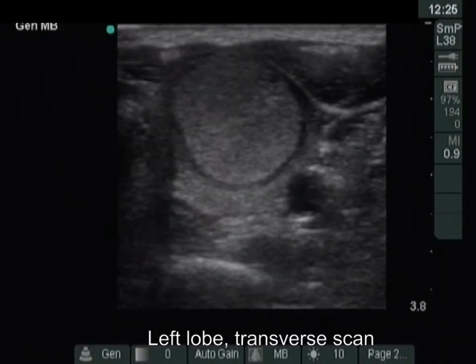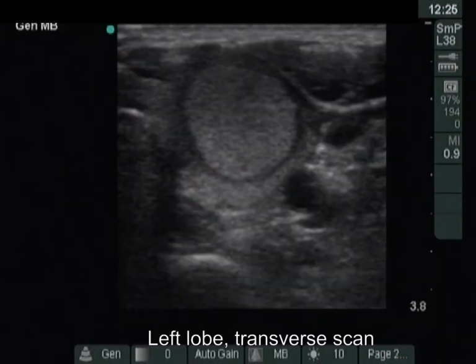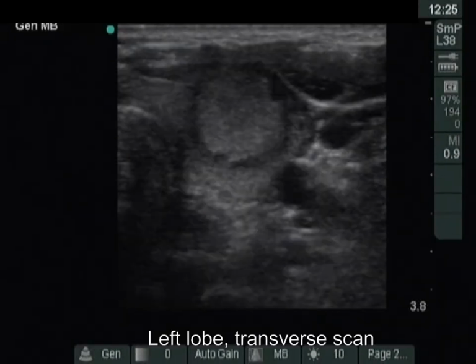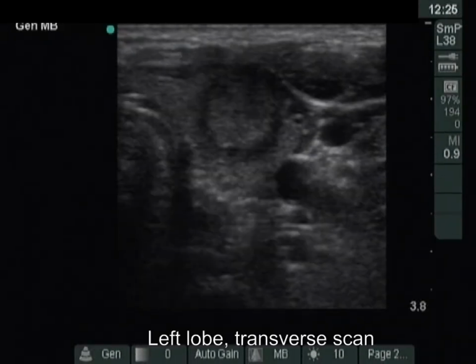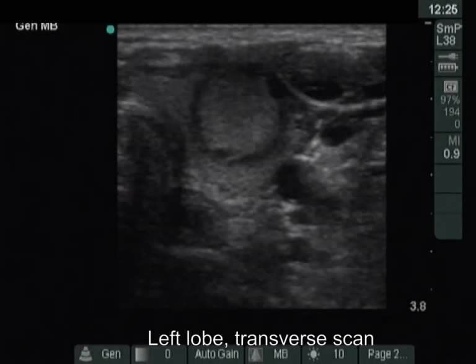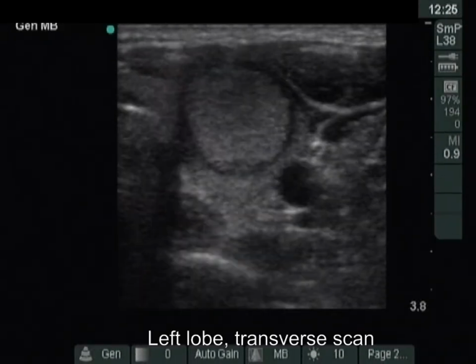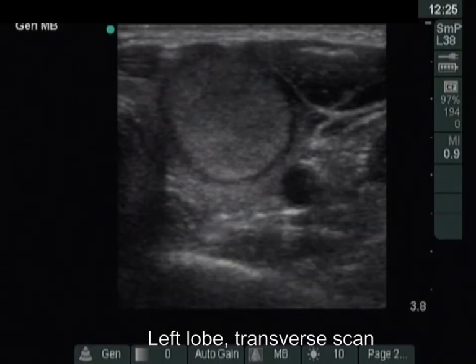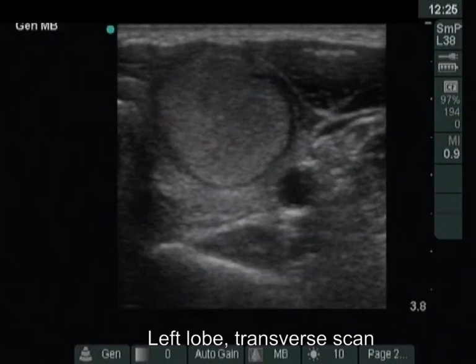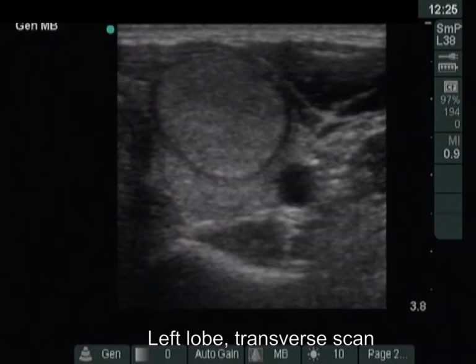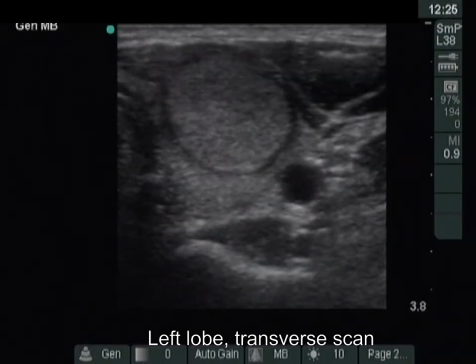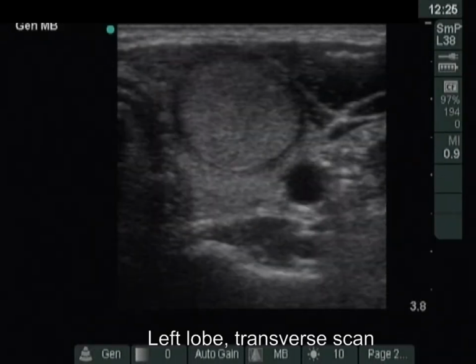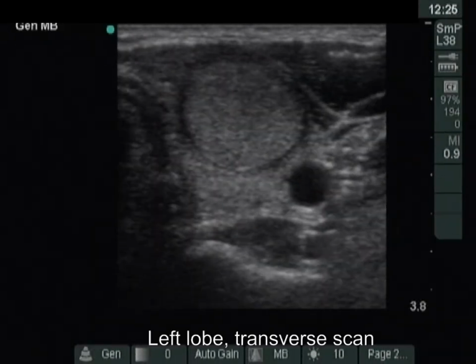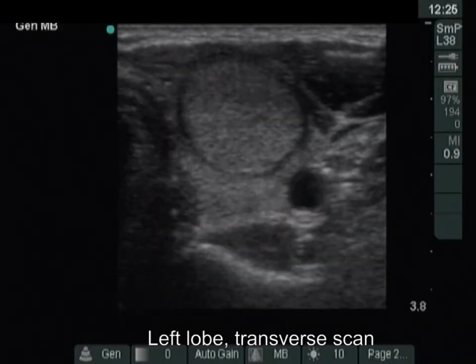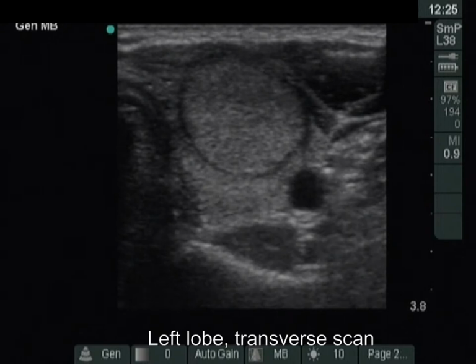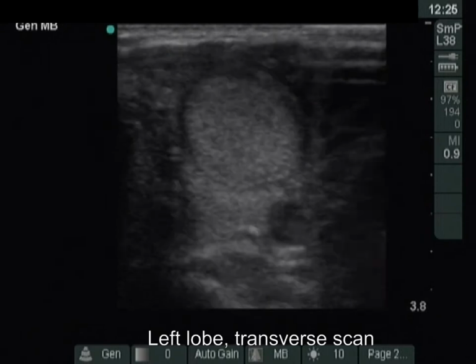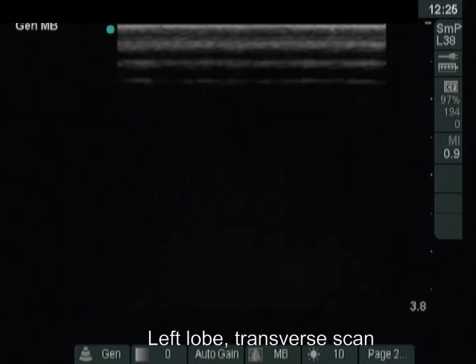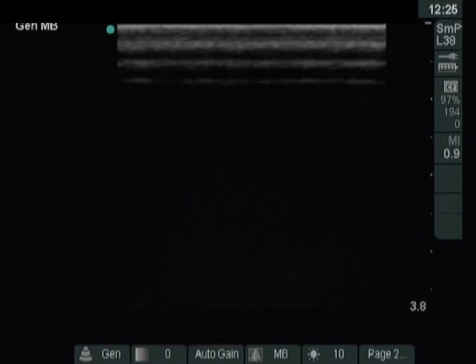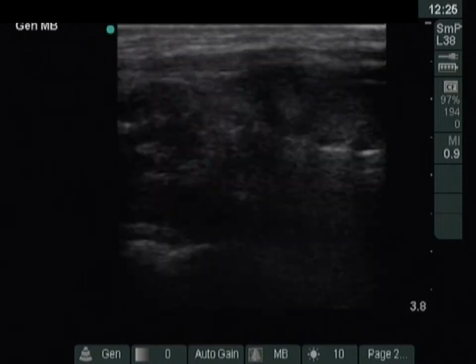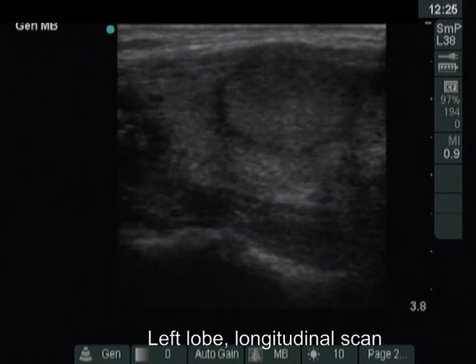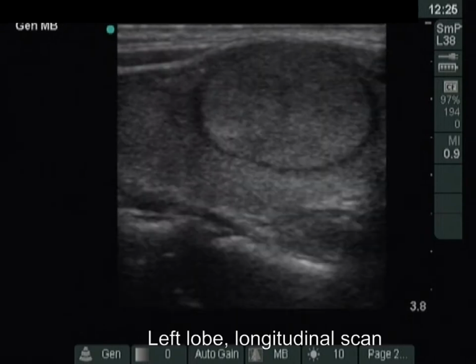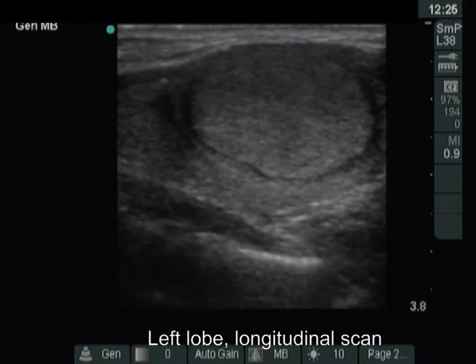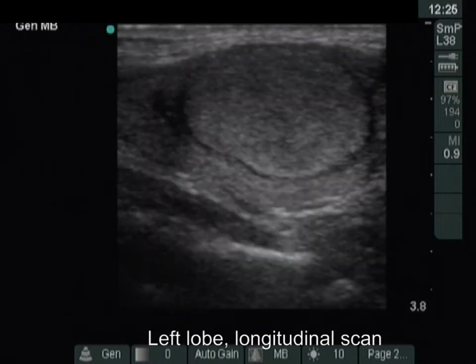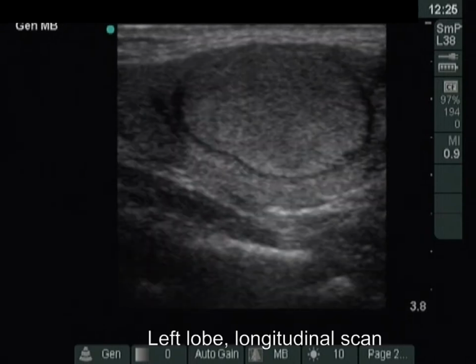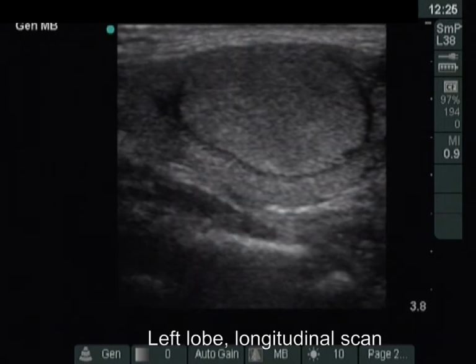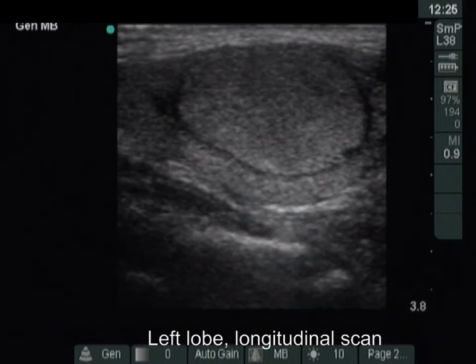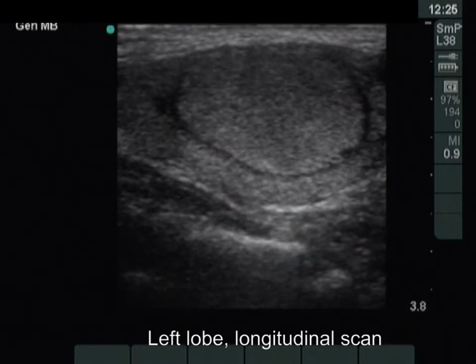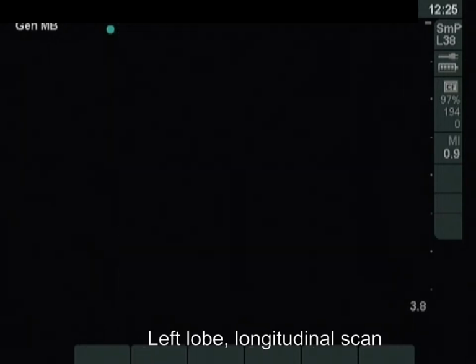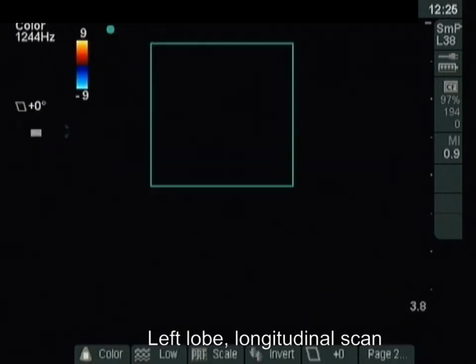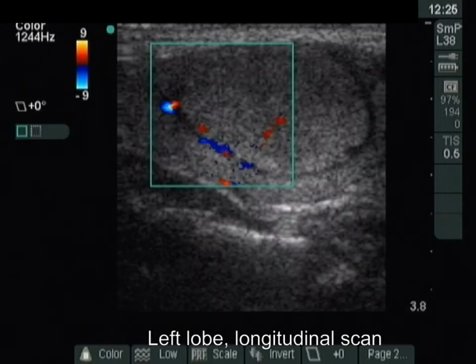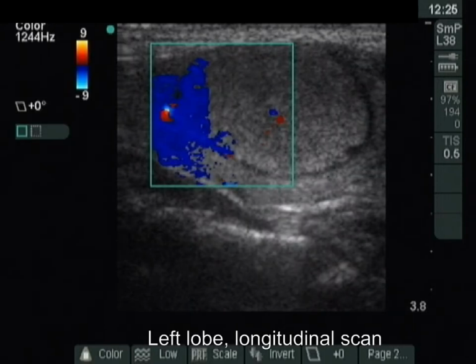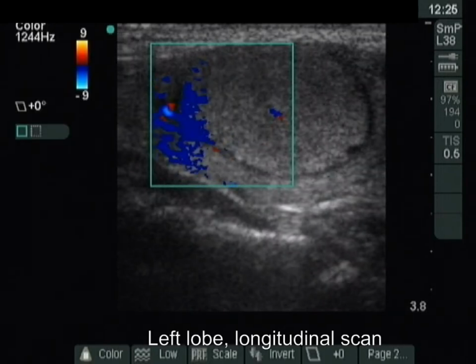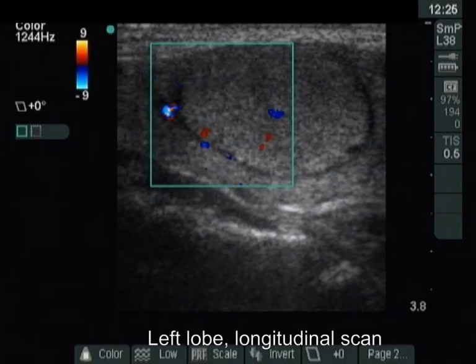There is an isoechoic nodule which has a halo in the left lobe. The nodule displays signs of paranodular blood flow.